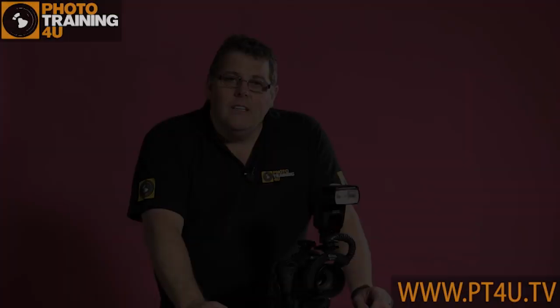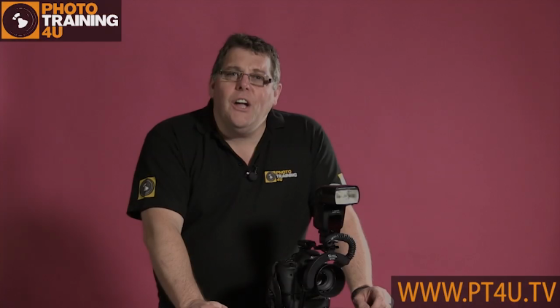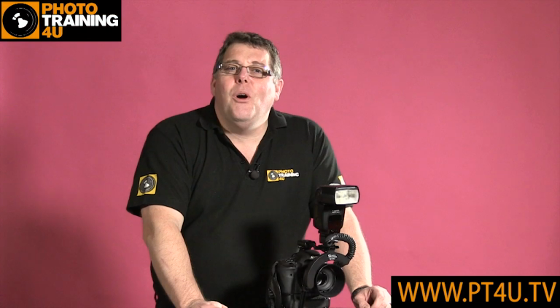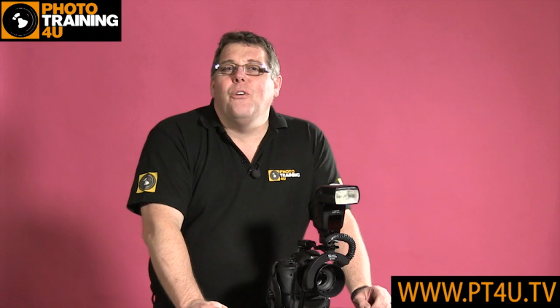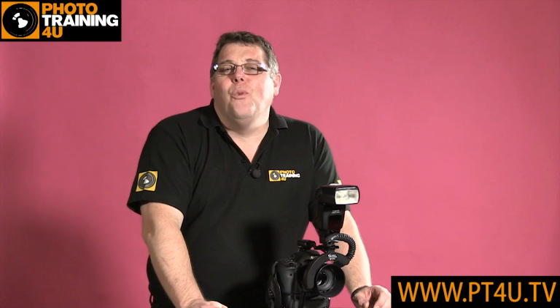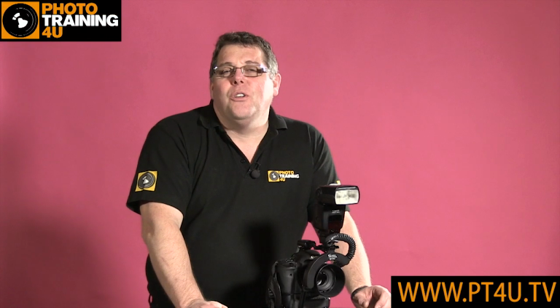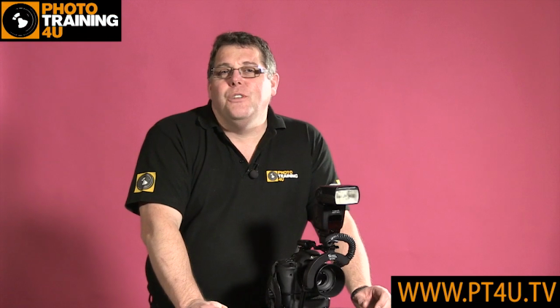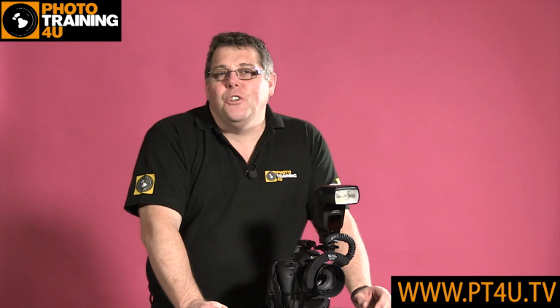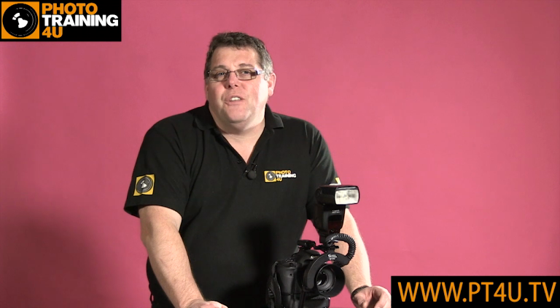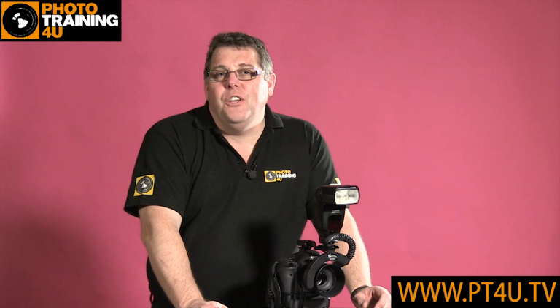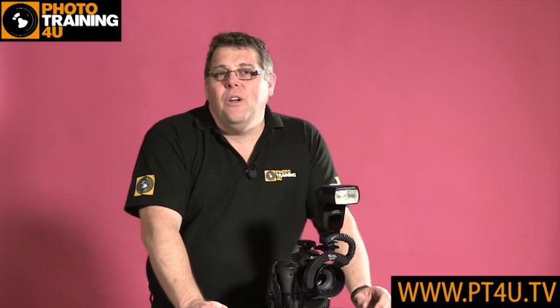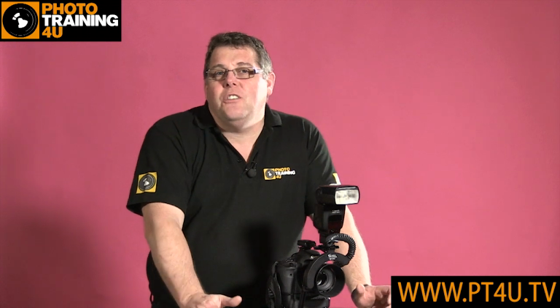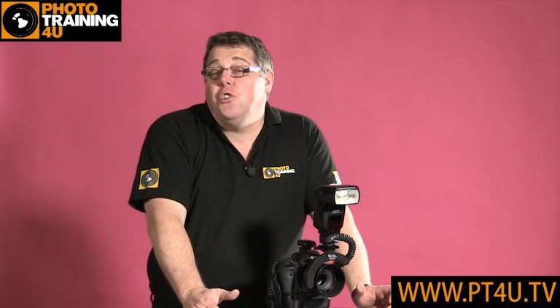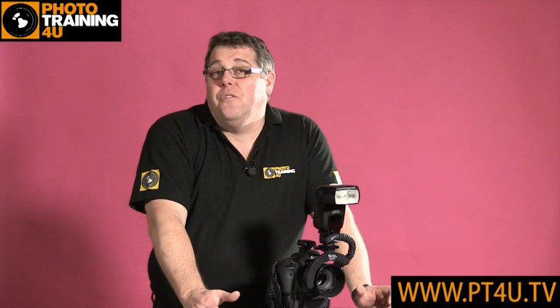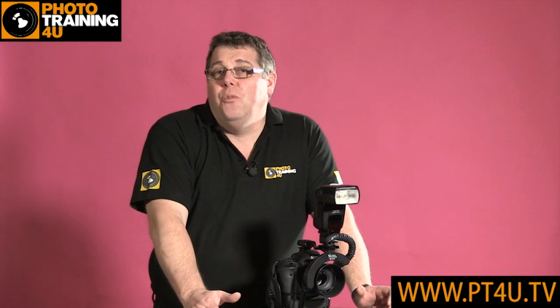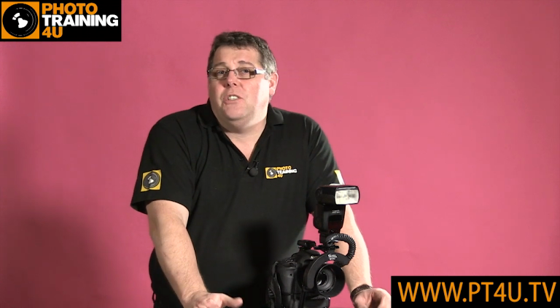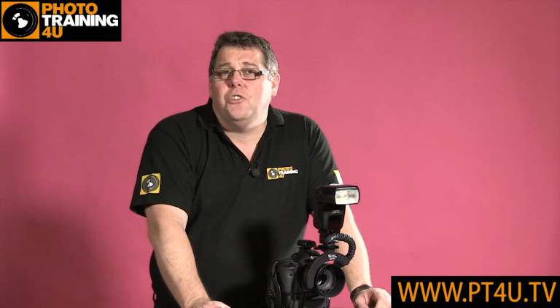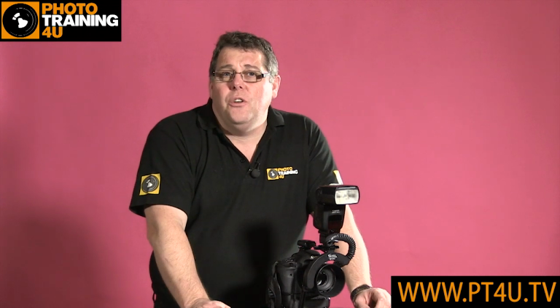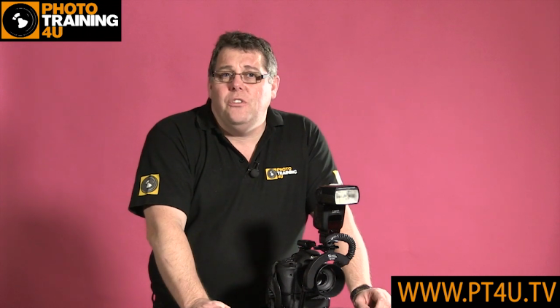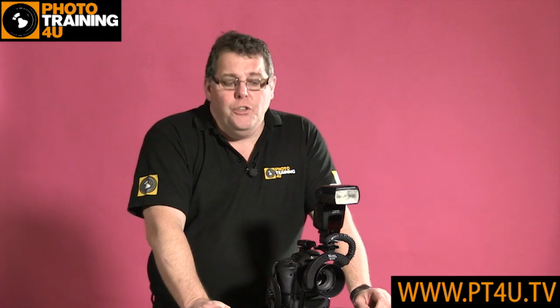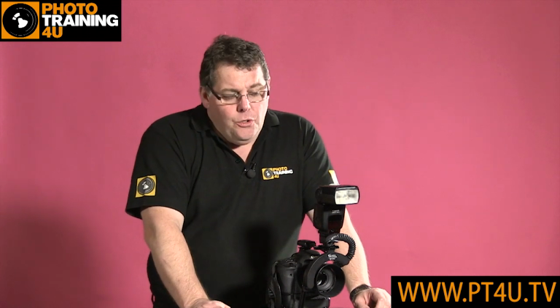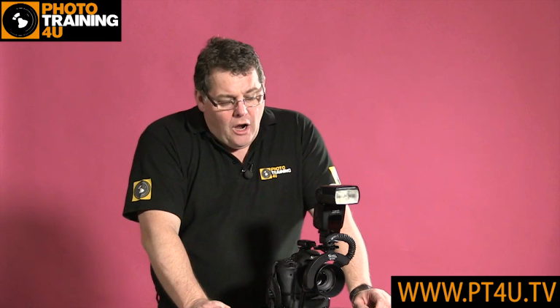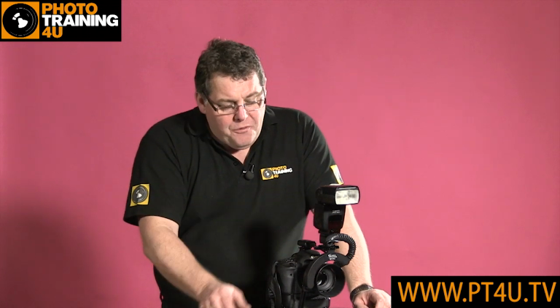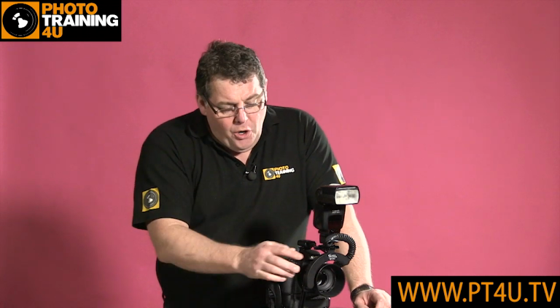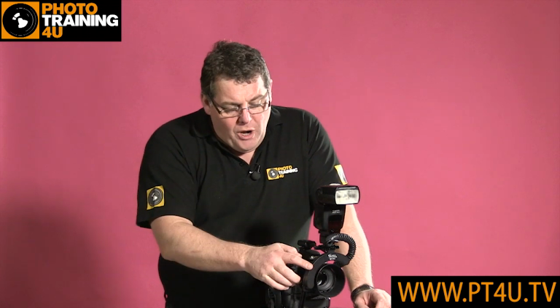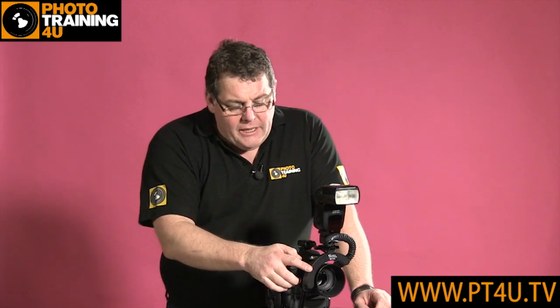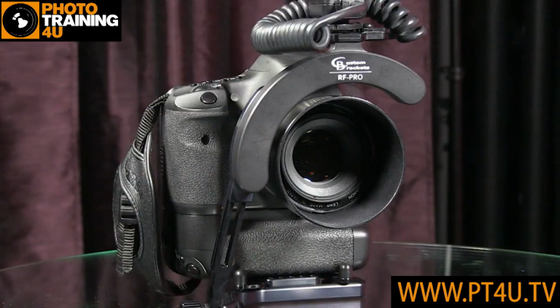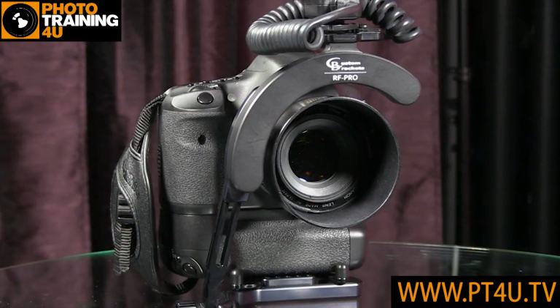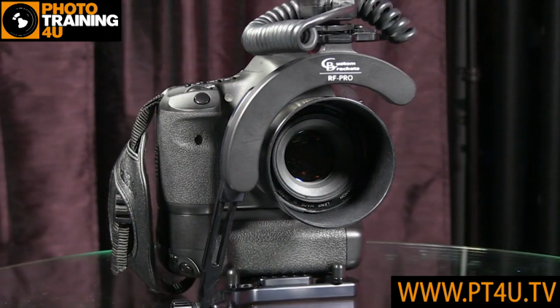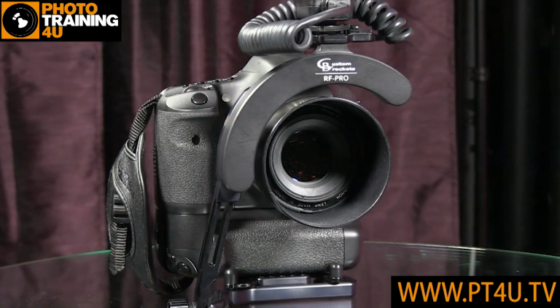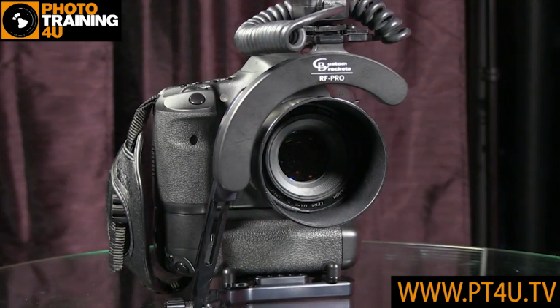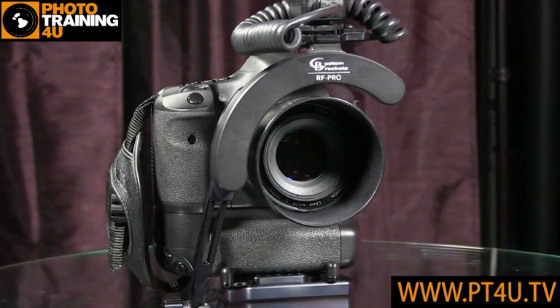Hi, I'm Mark Cleggon and welcome to Photo Training For You. It's a short film really, just to show you the new RF Pro bracket by Custom Brackets.